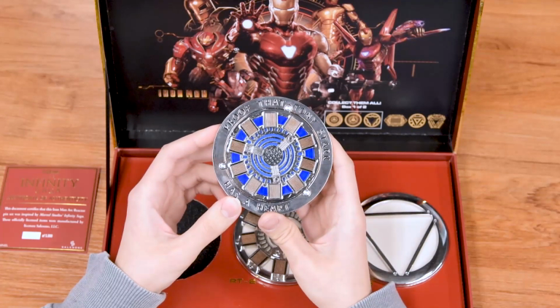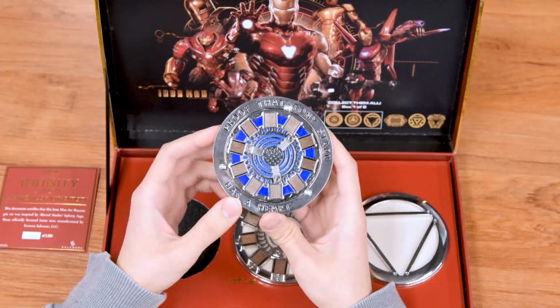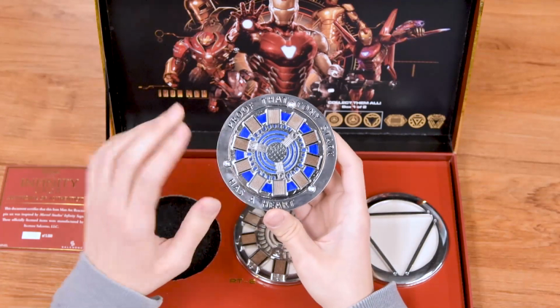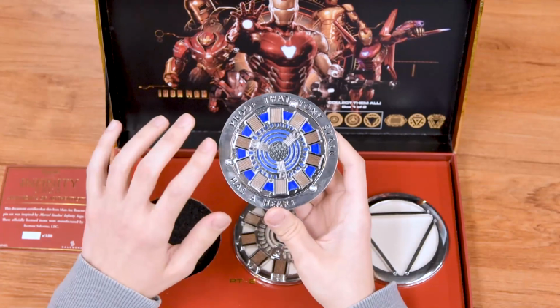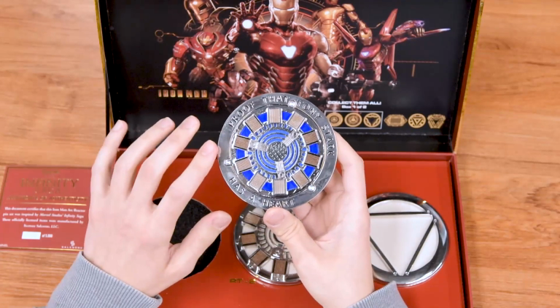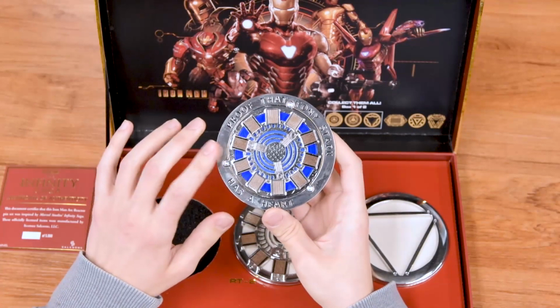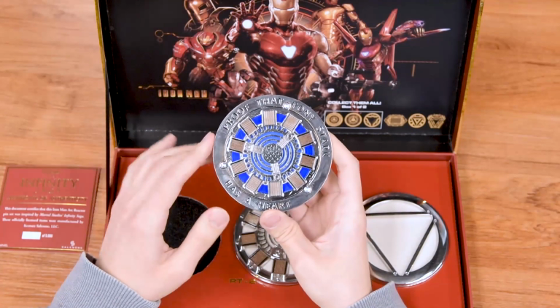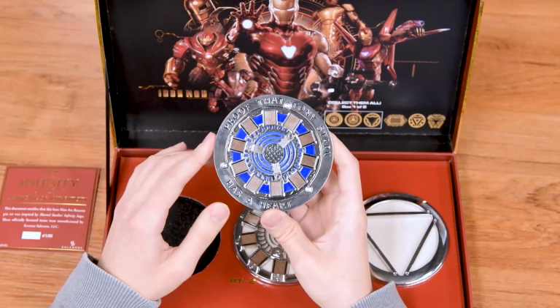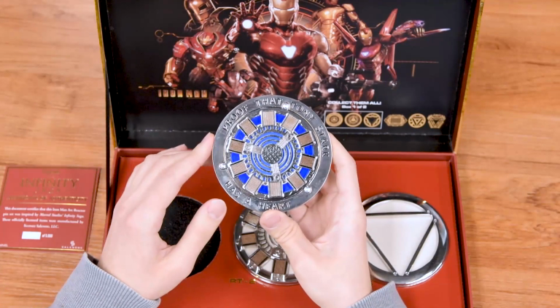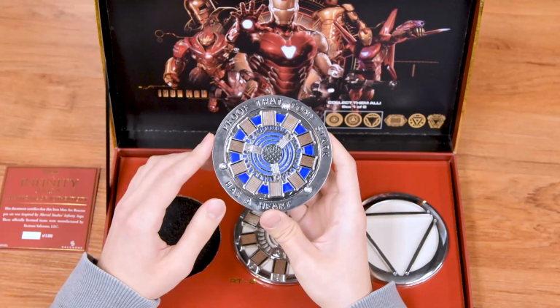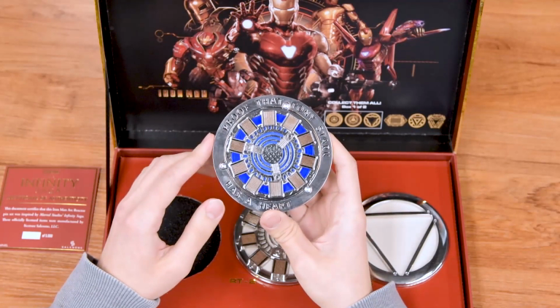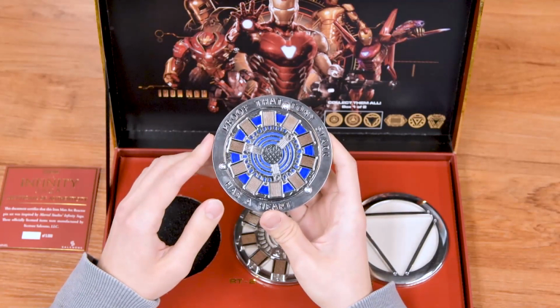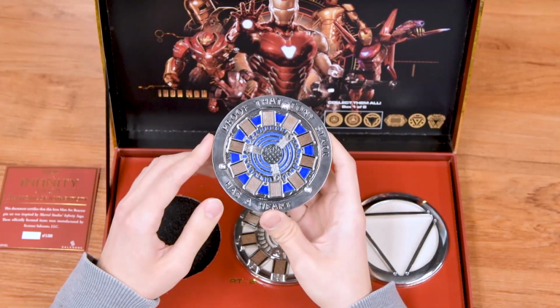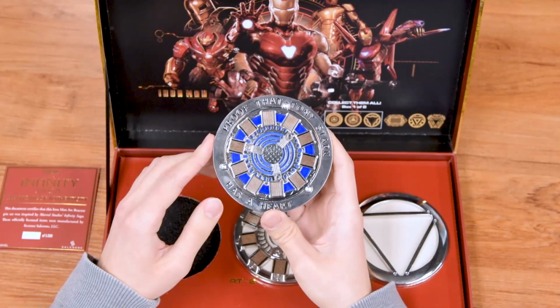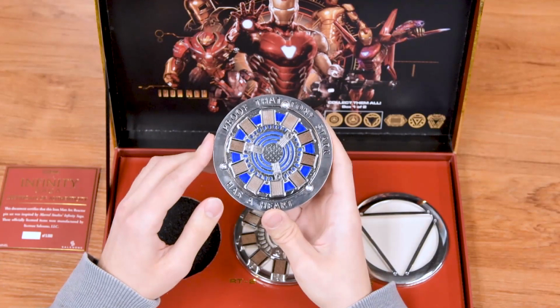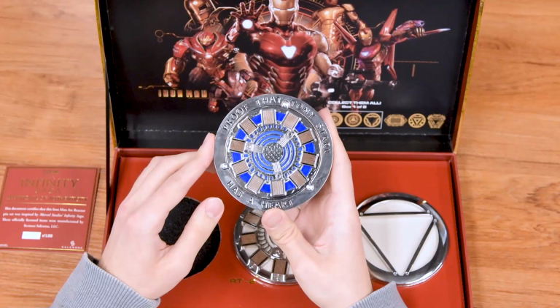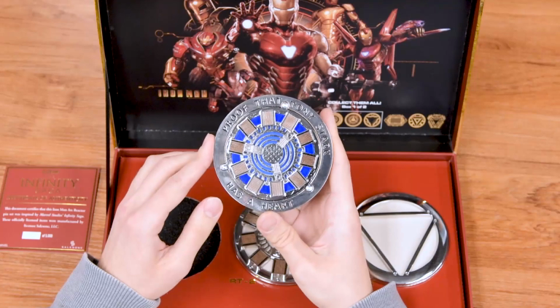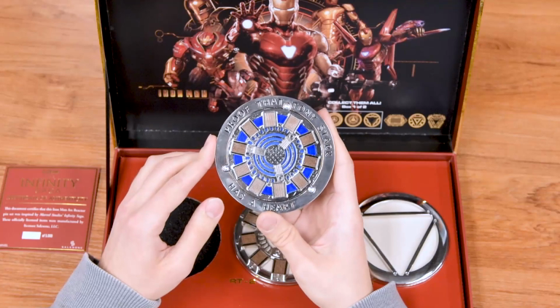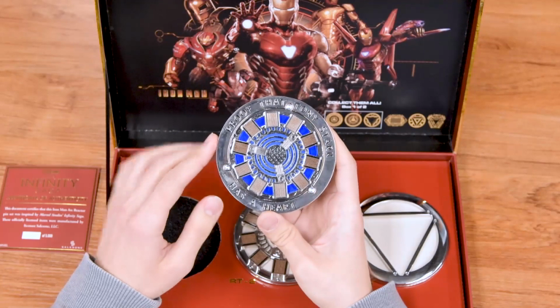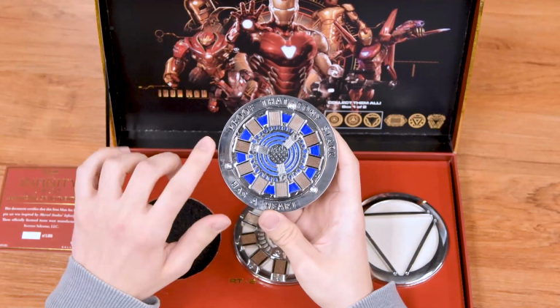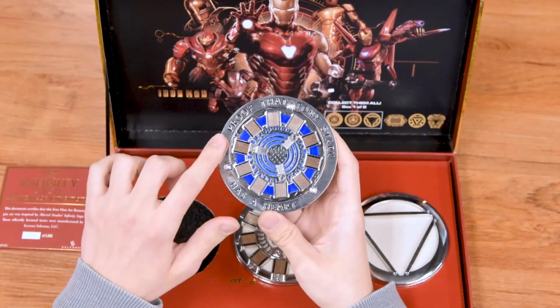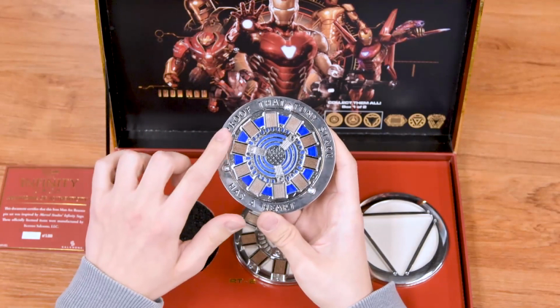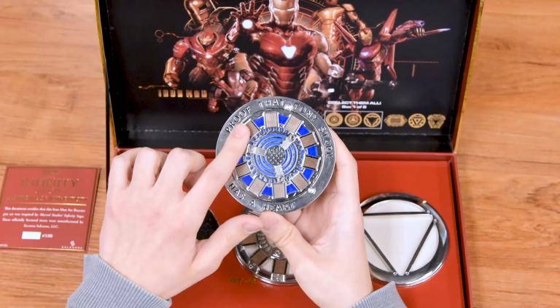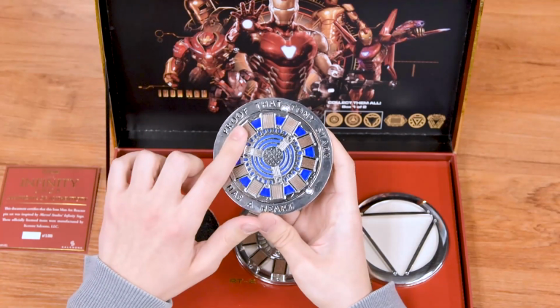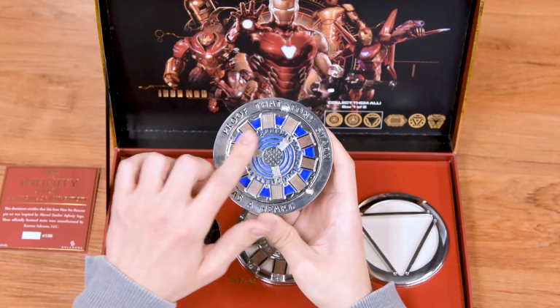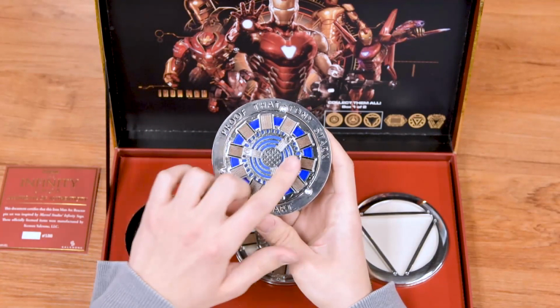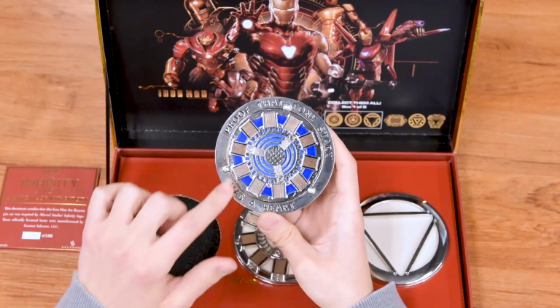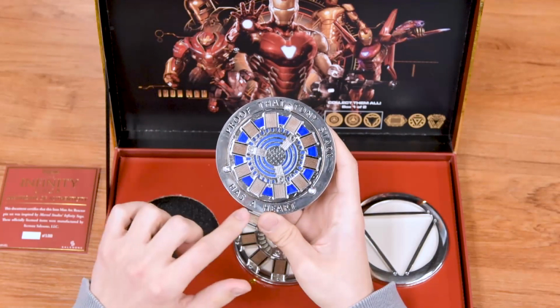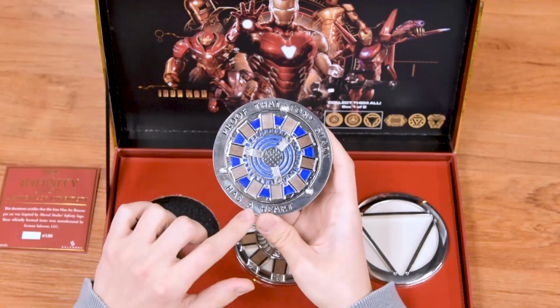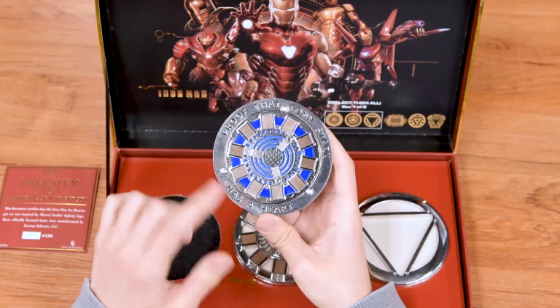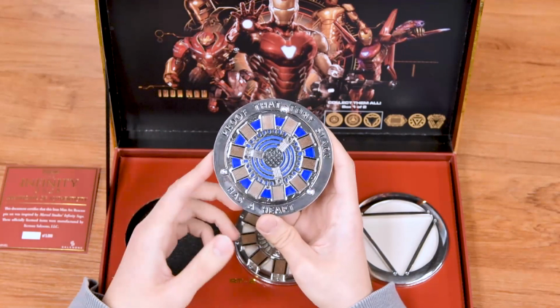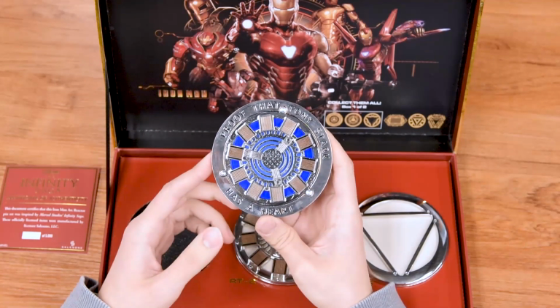One thing I also think is really cool about this one is you can see the inscription — 'proof that Tony Stark has a heart.'